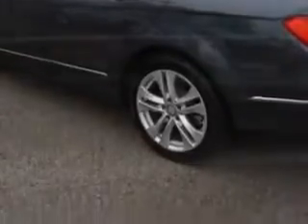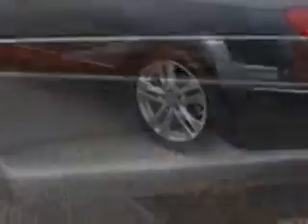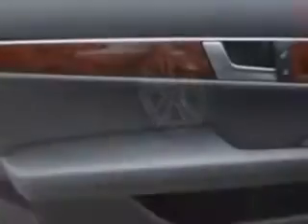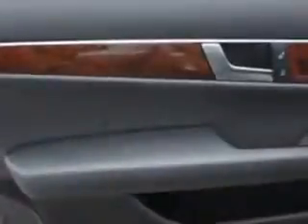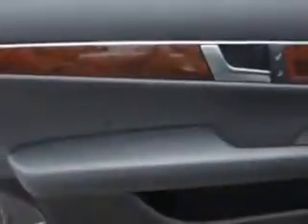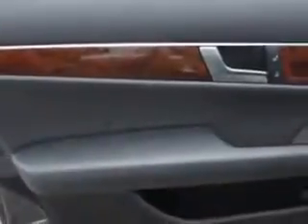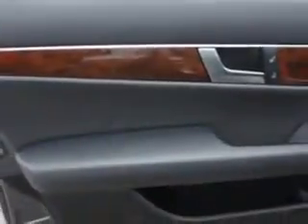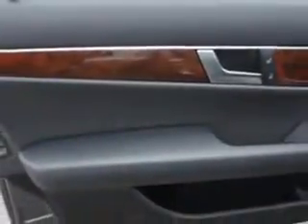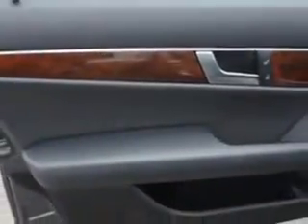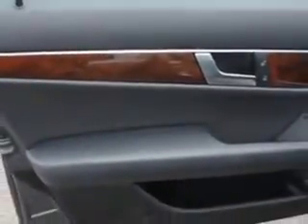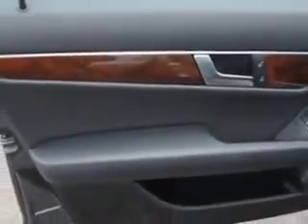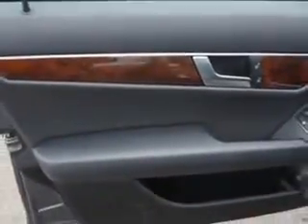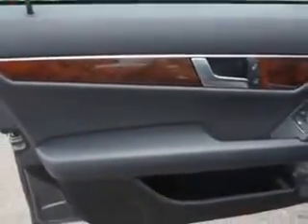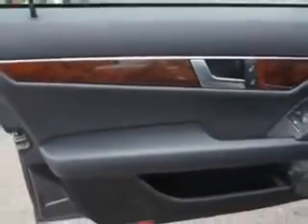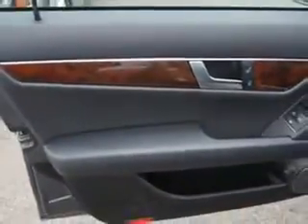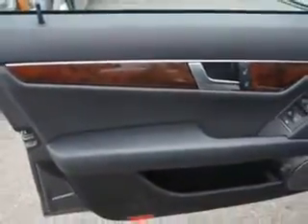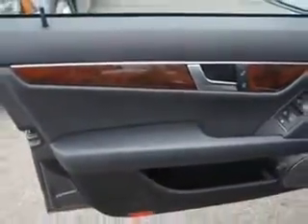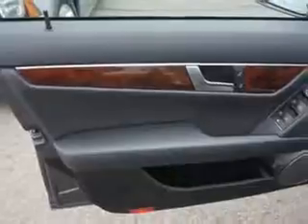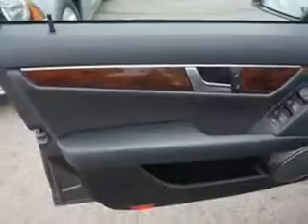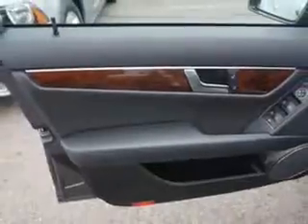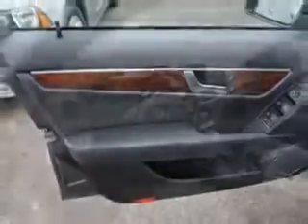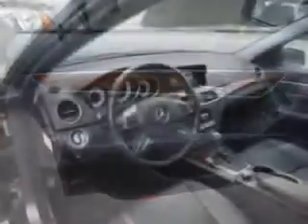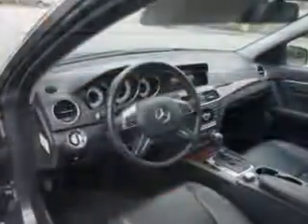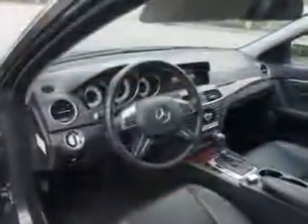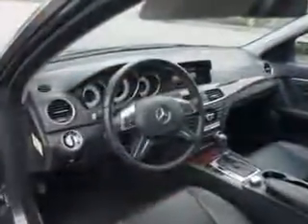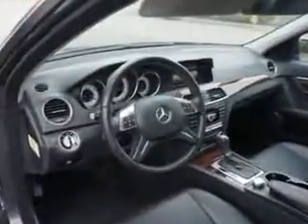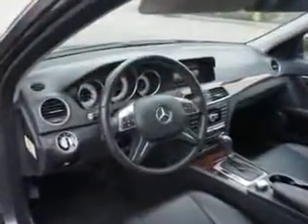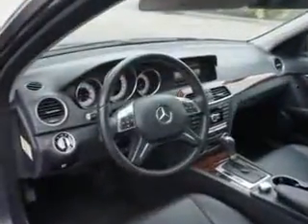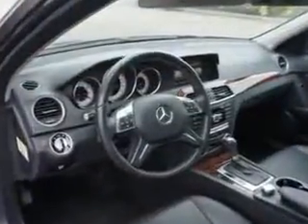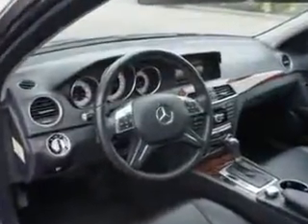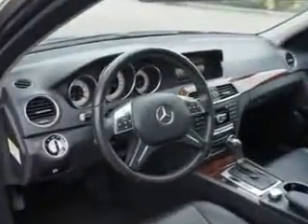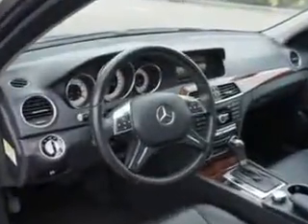Enjoy the drive and have peace of mind in this 2013 Mercedes-Benz C-Class. See us at Edison Nissan today.